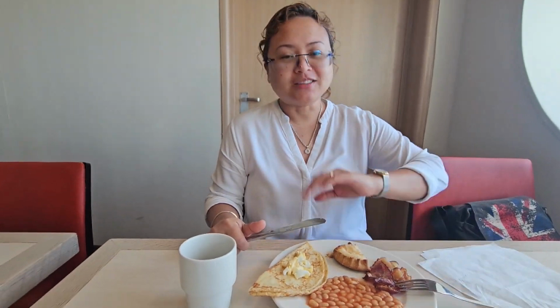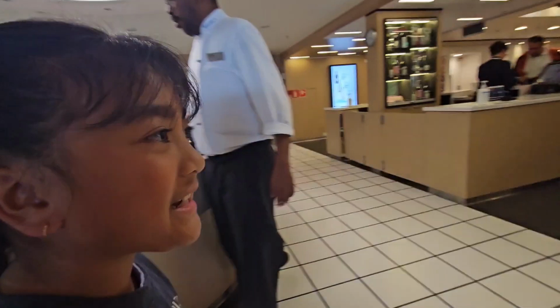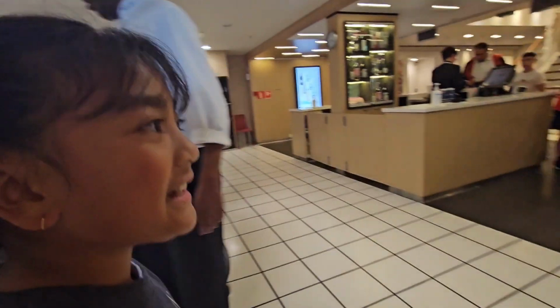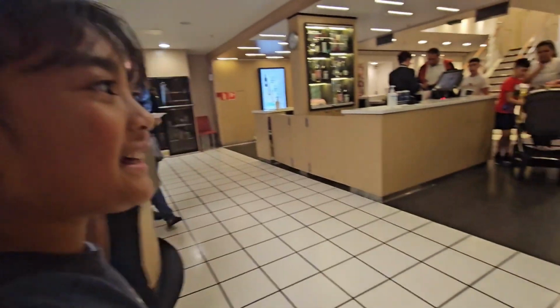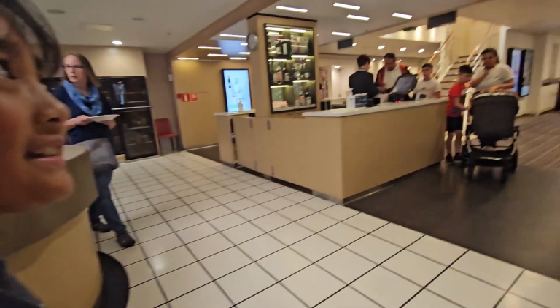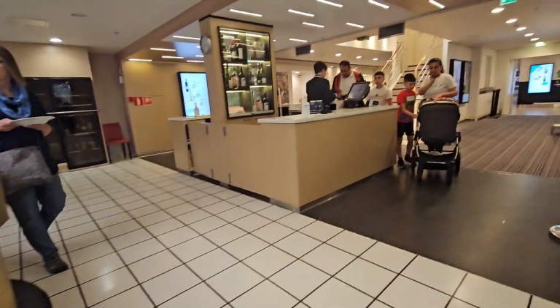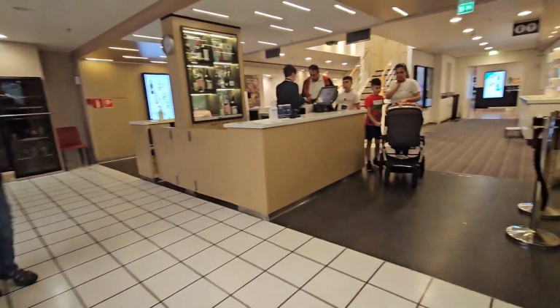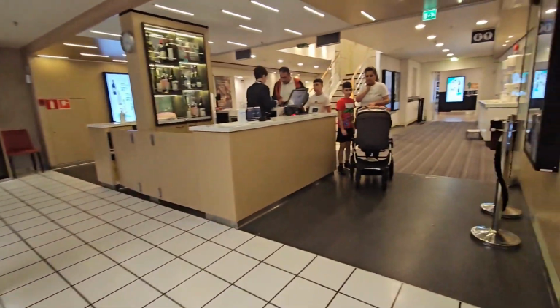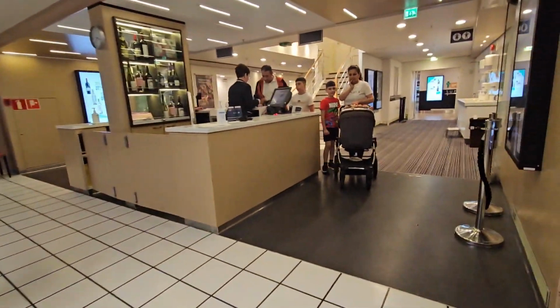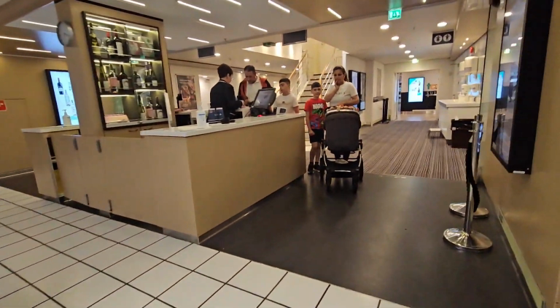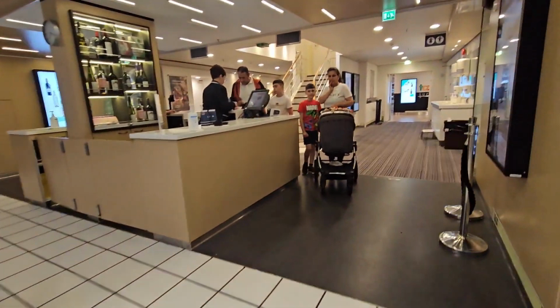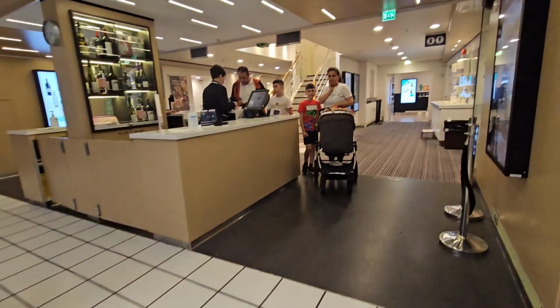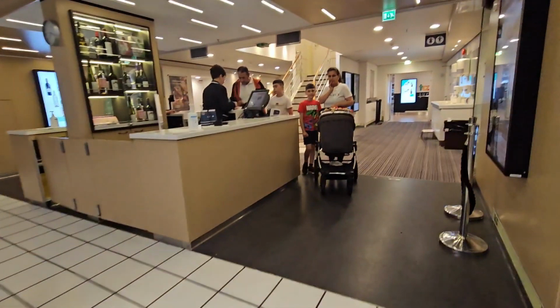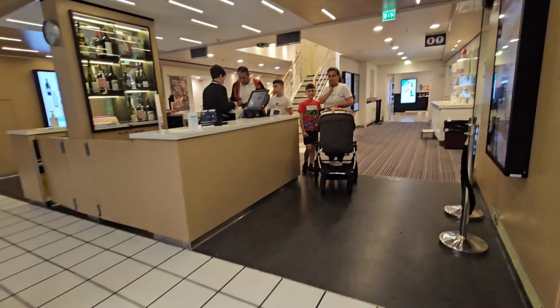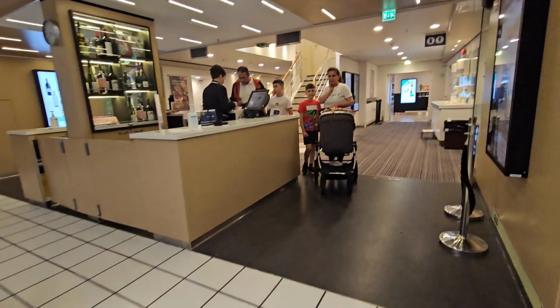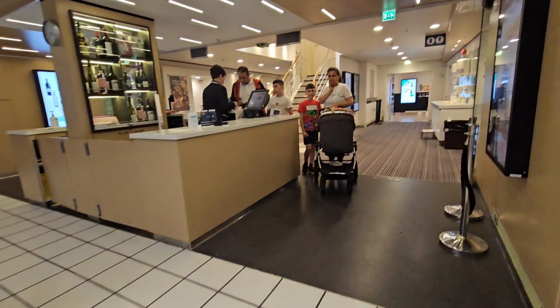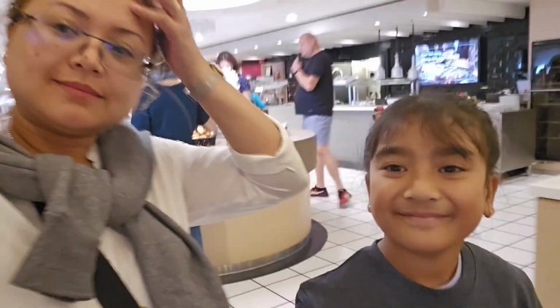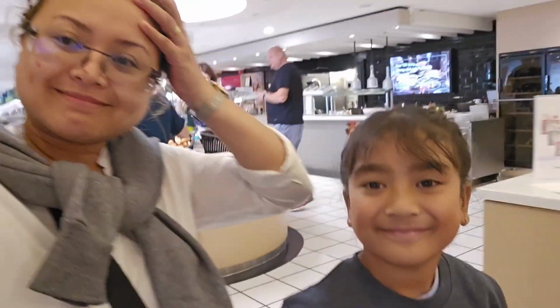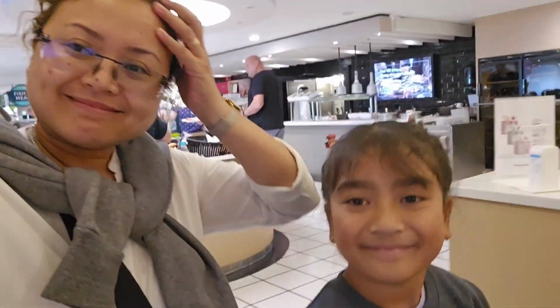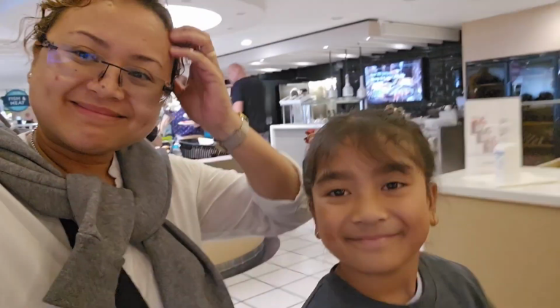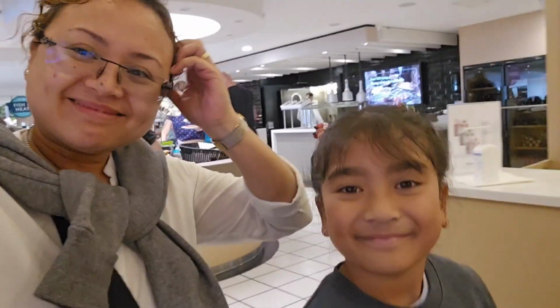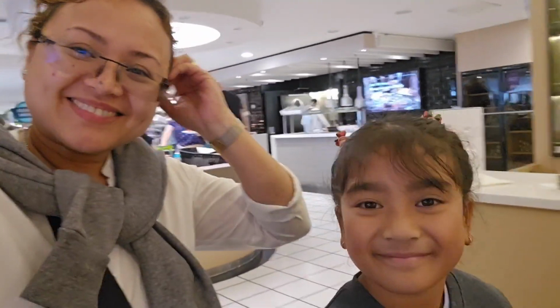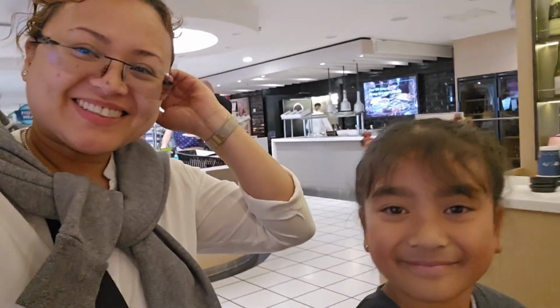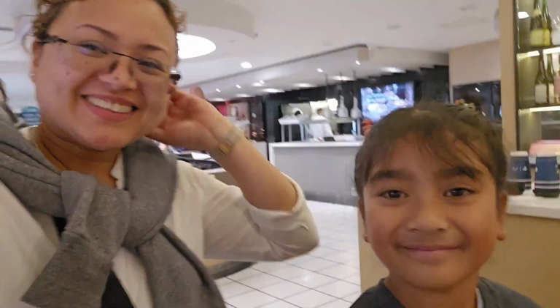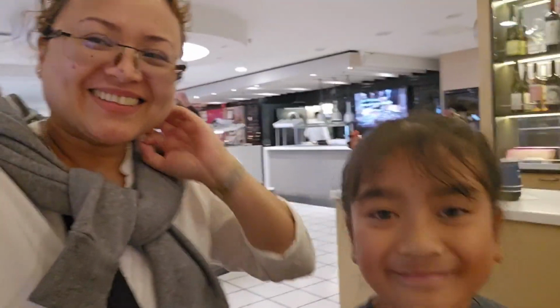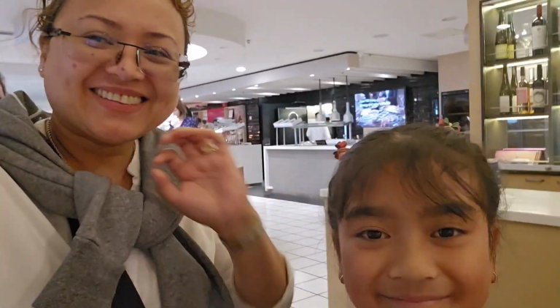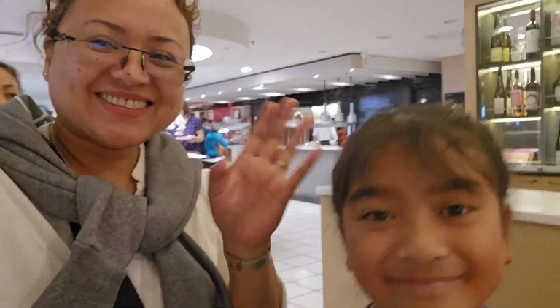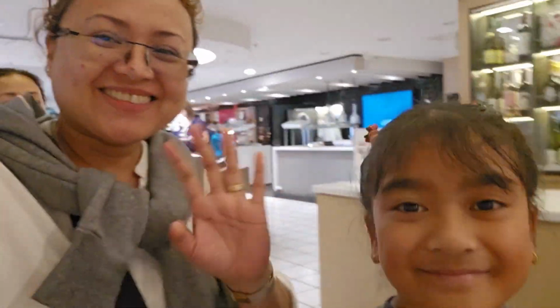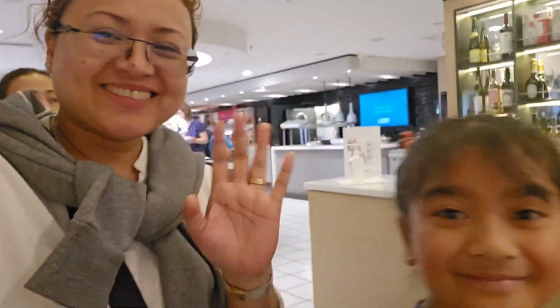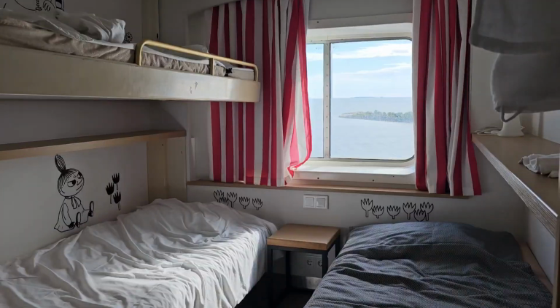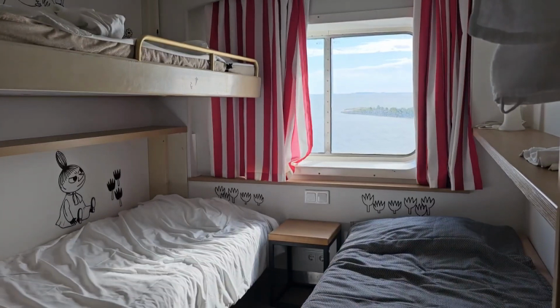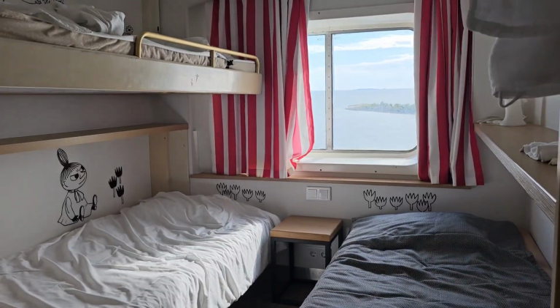After our breakfast, we went back to our room to prepare for our departure.